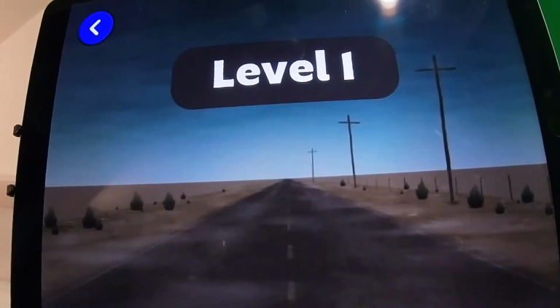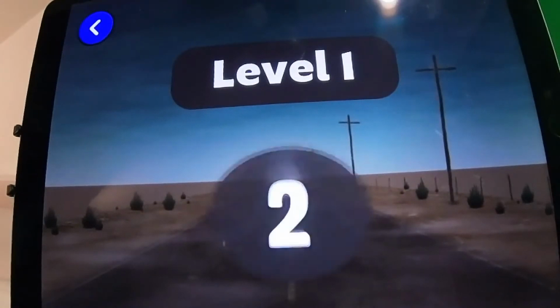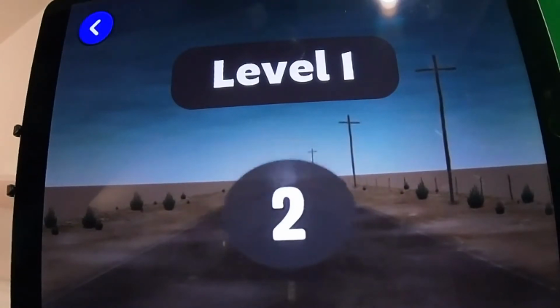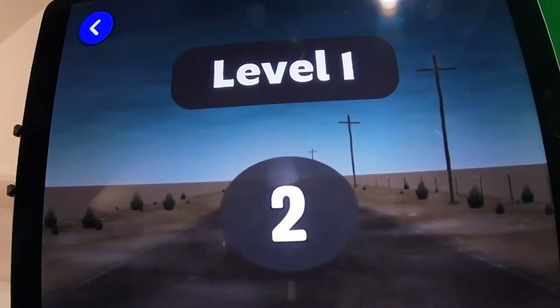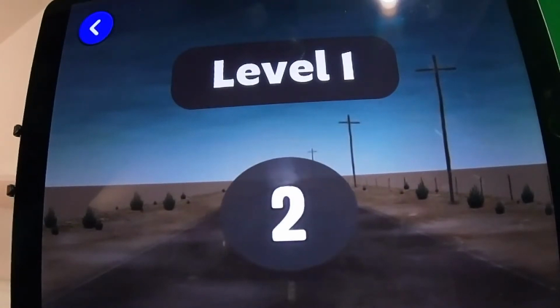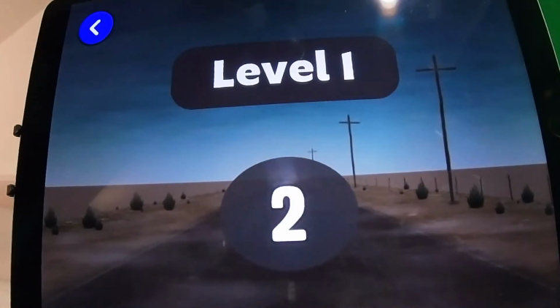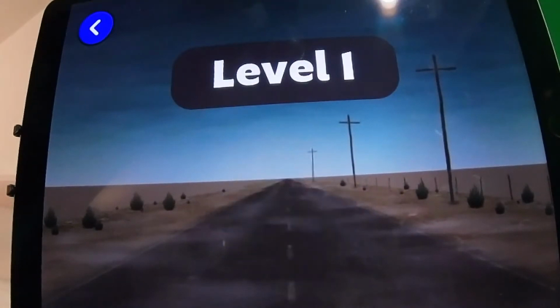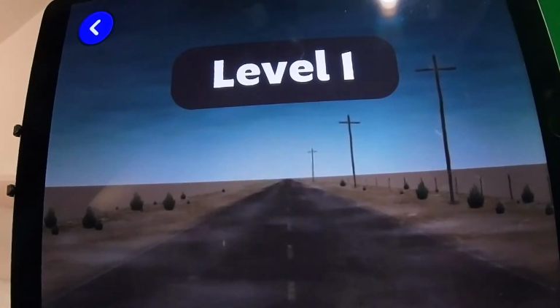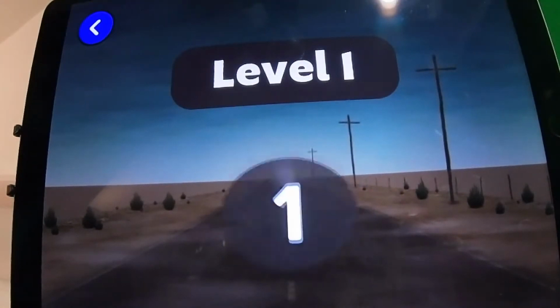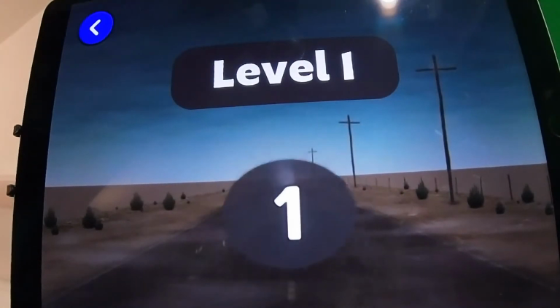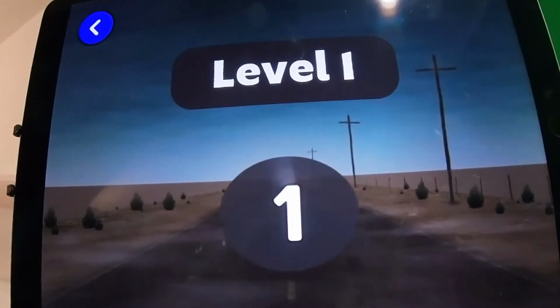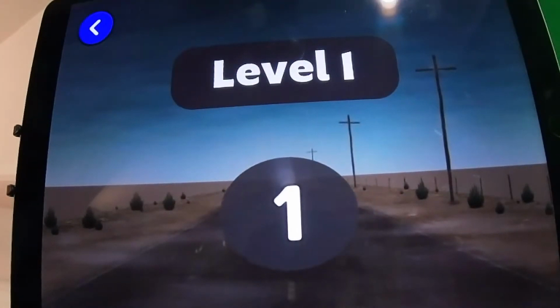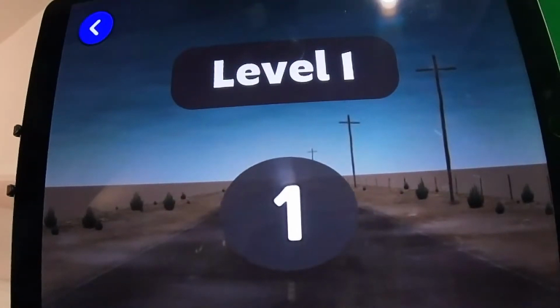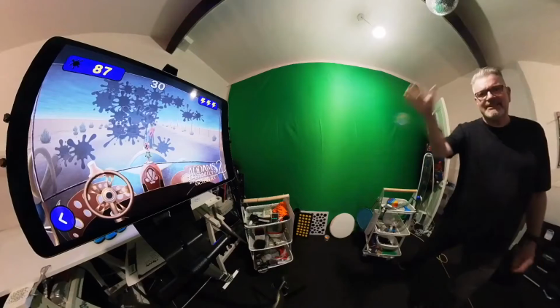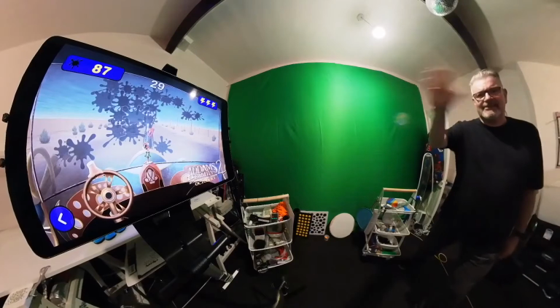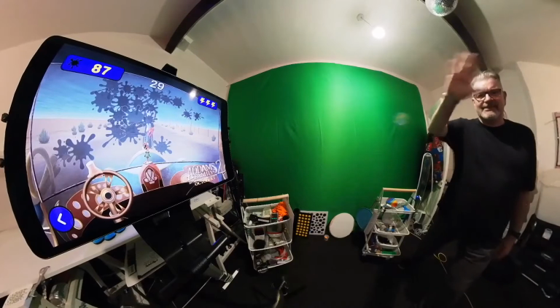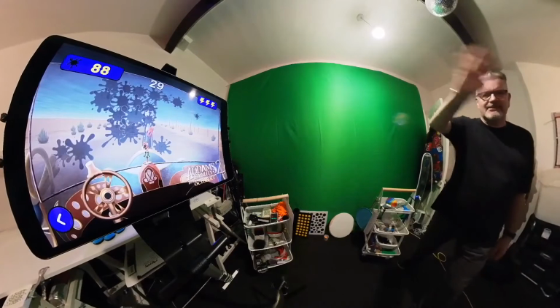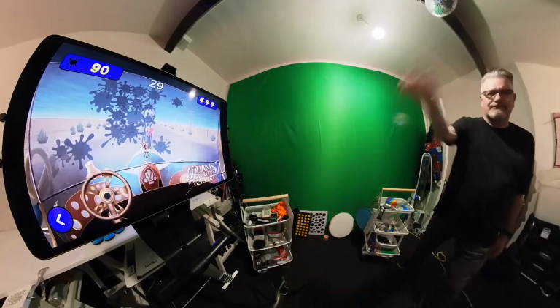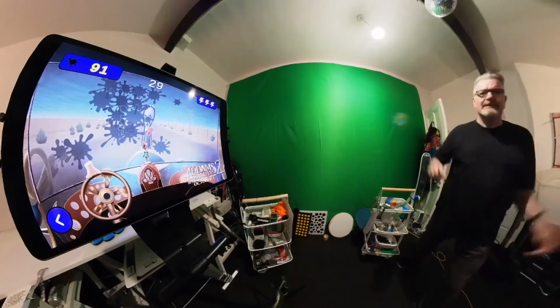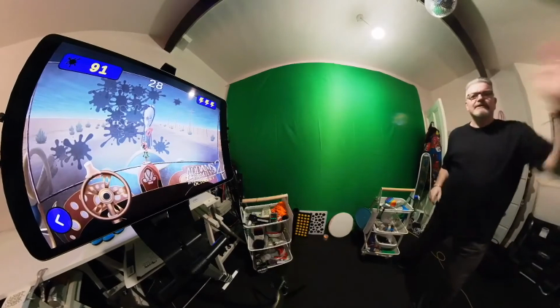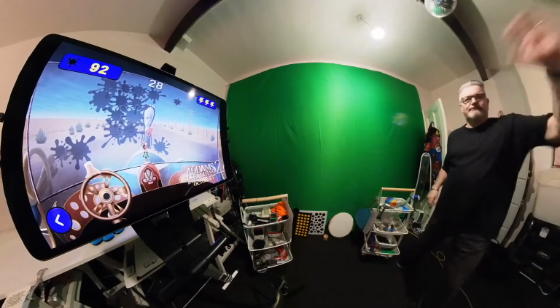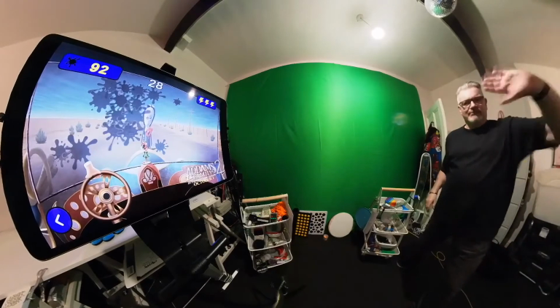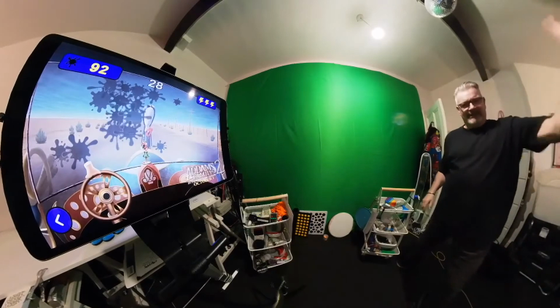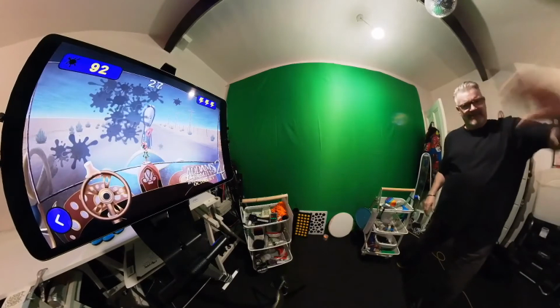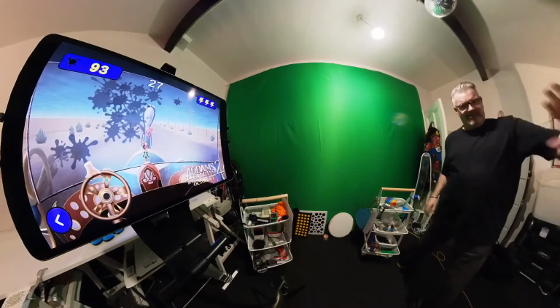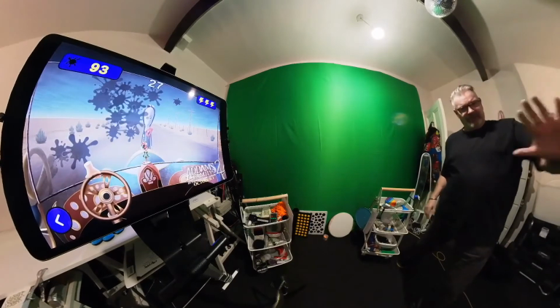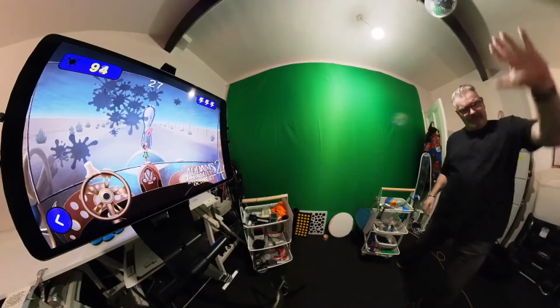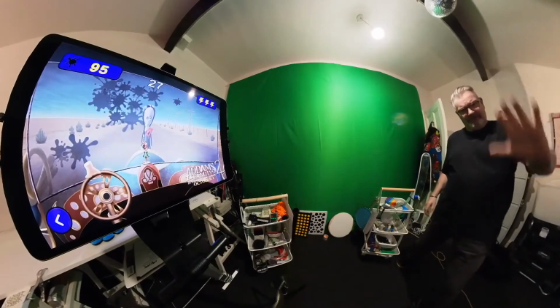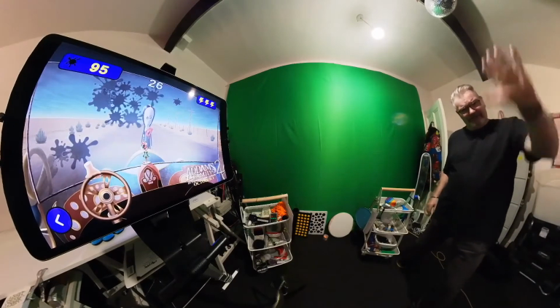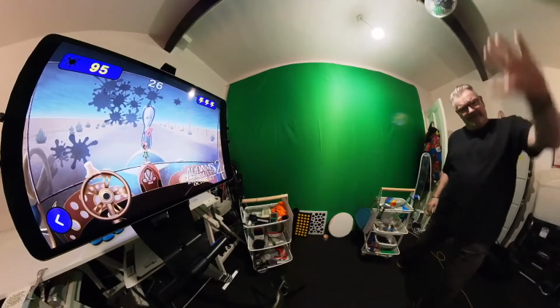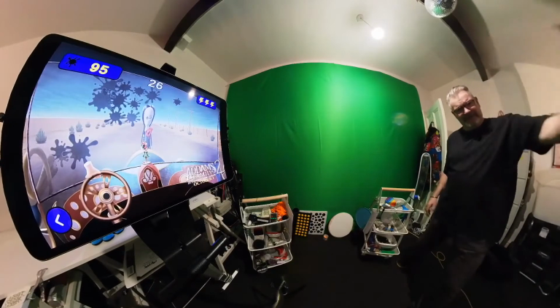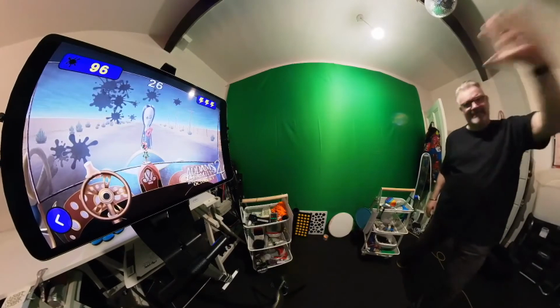Yes, that's what you've got to do — wipe the splats off the screen. Fabulous stuff.